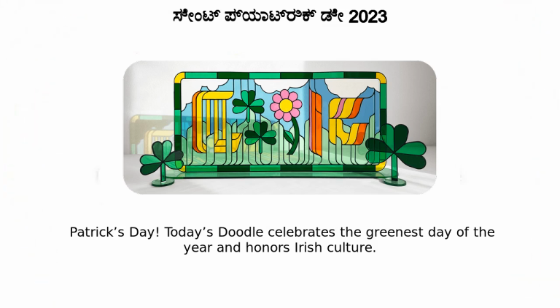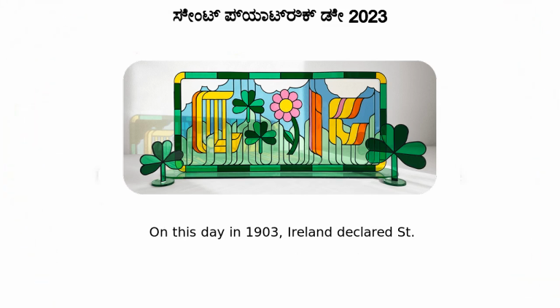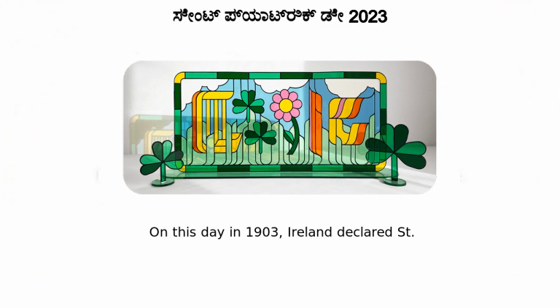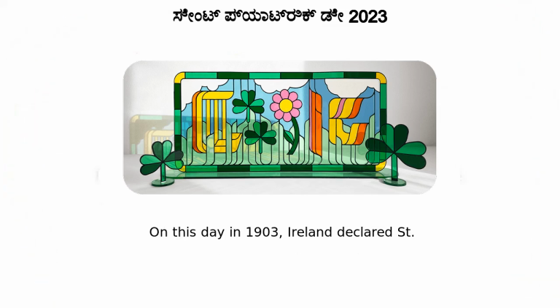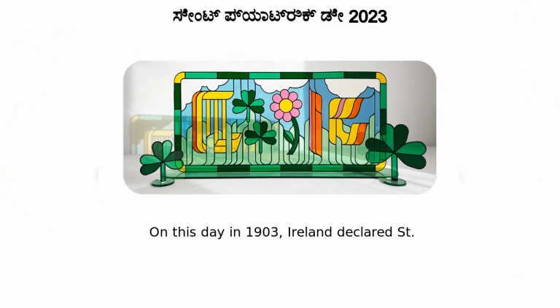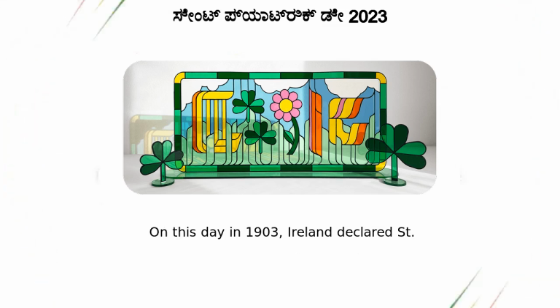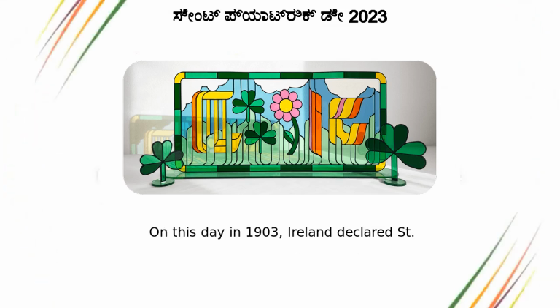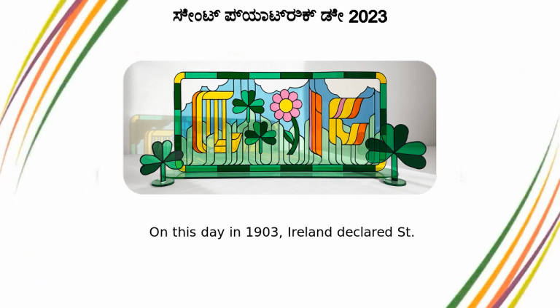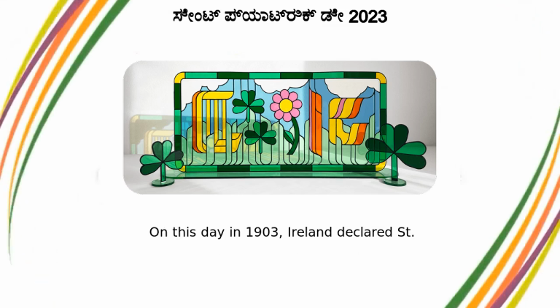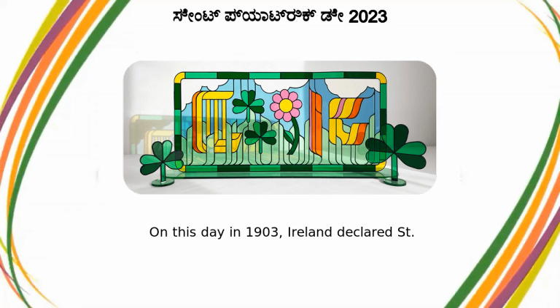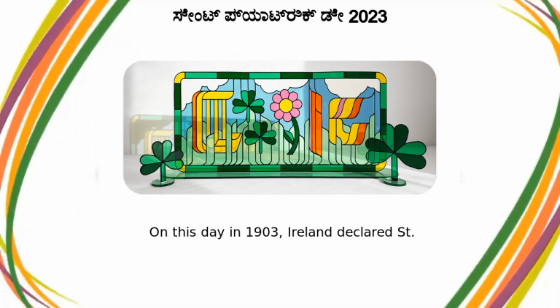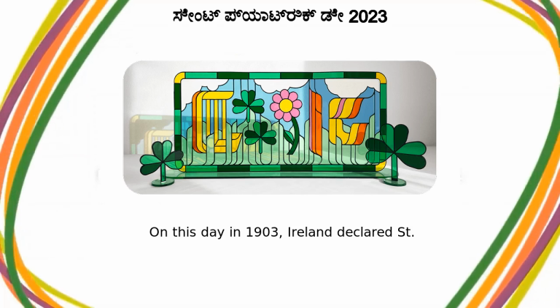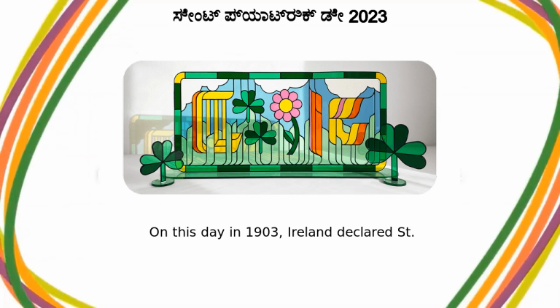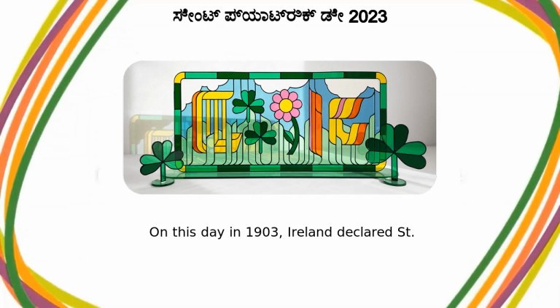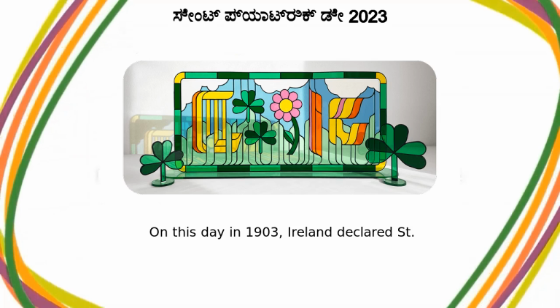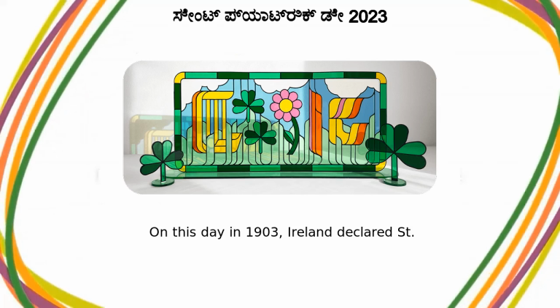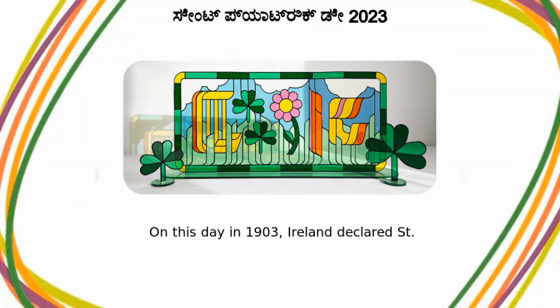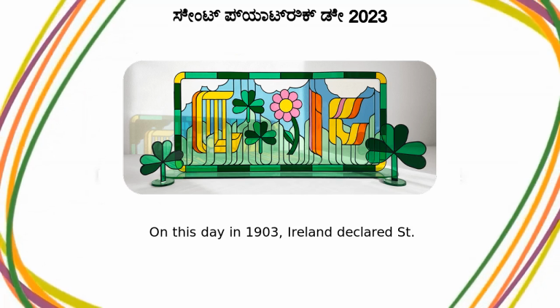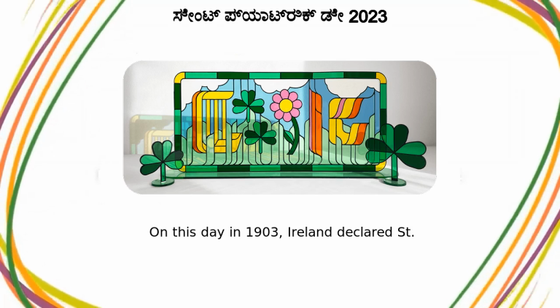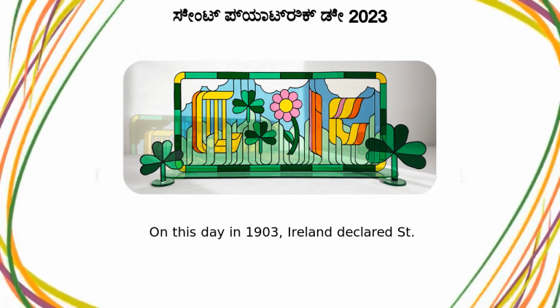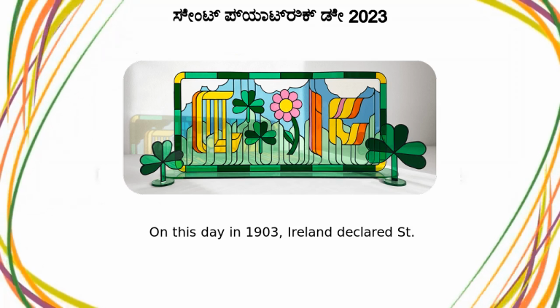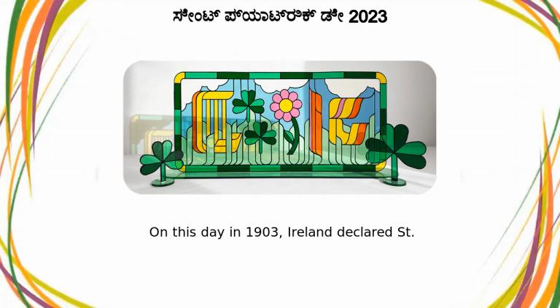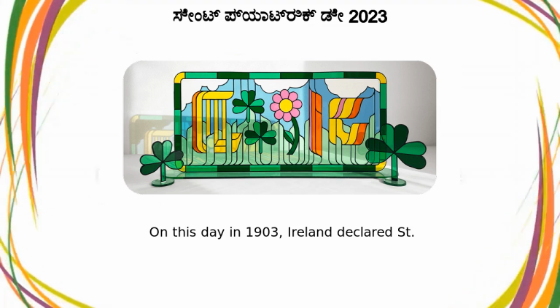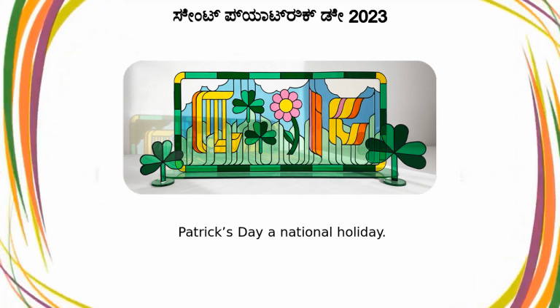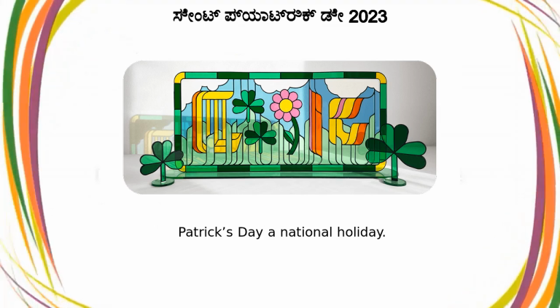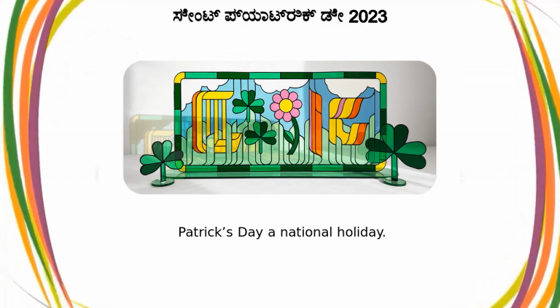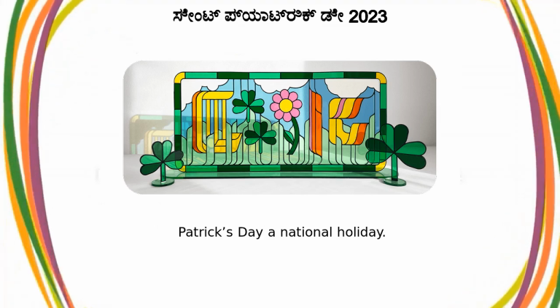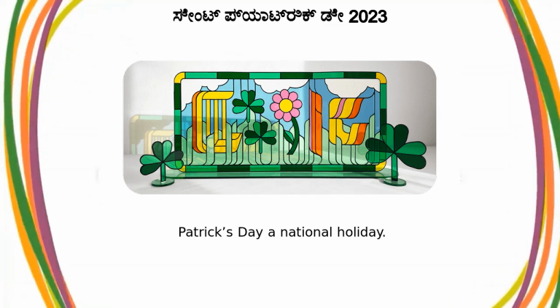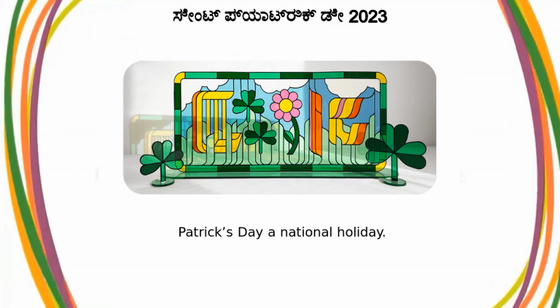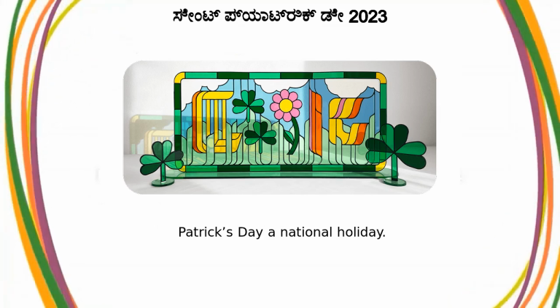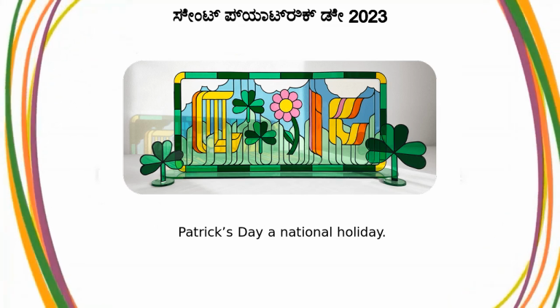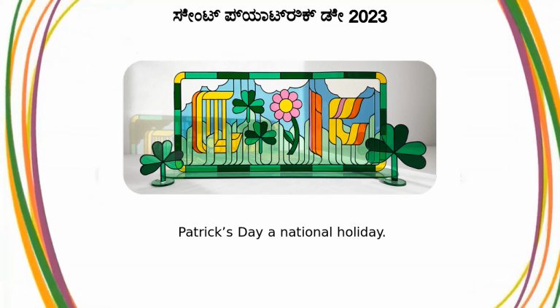On this day in 1903, Ireland declared St. Patrick's Day a national holiday.